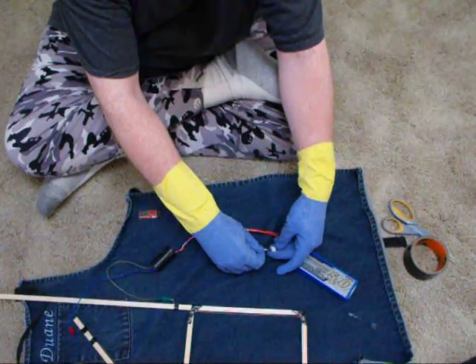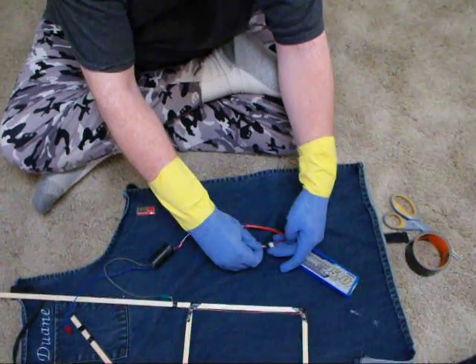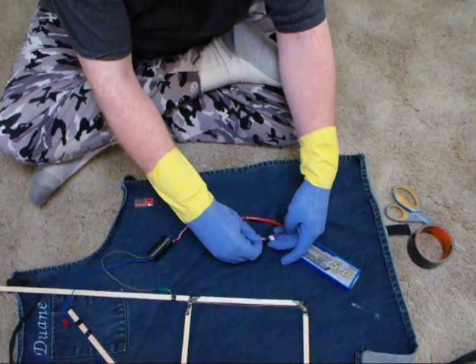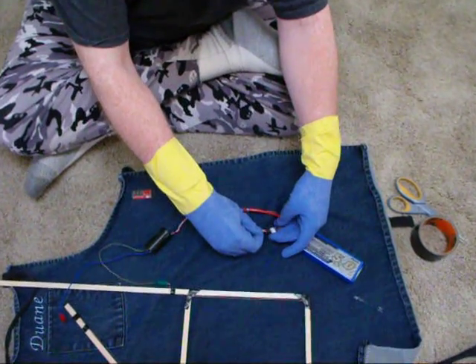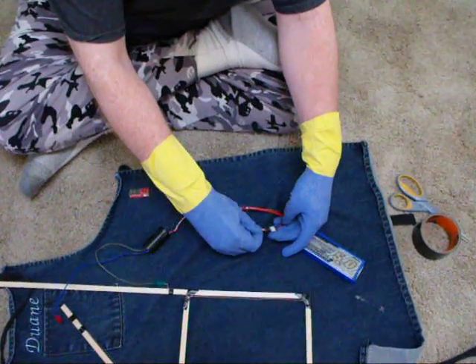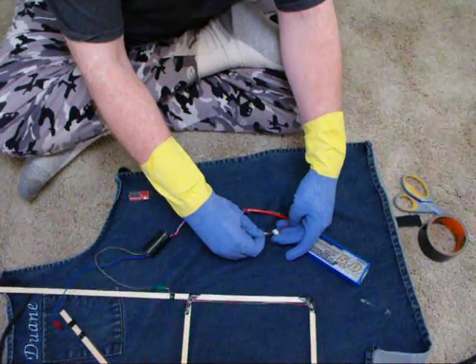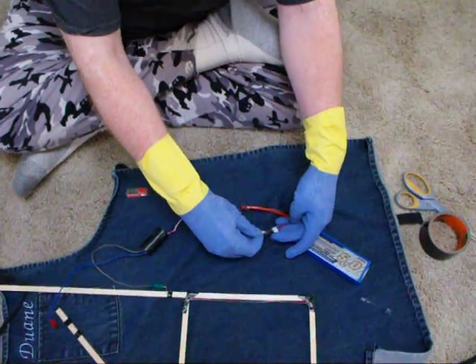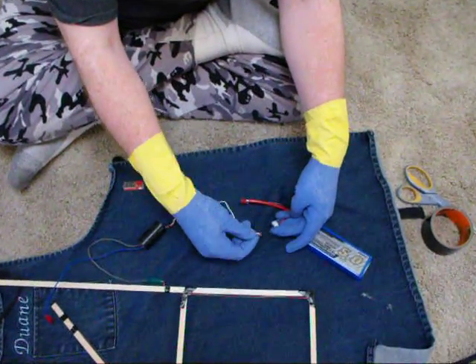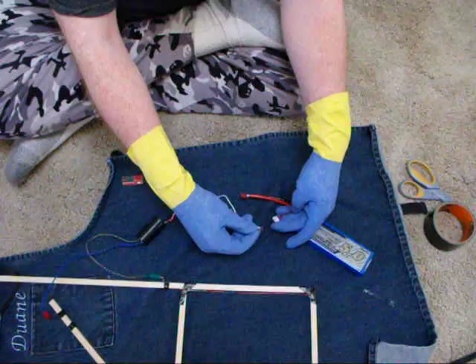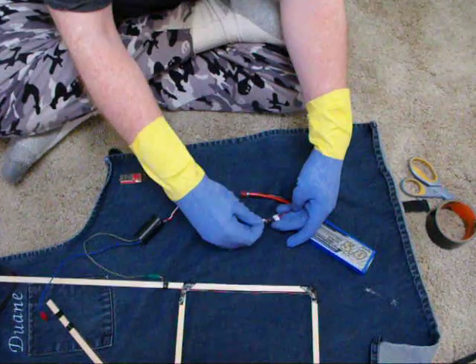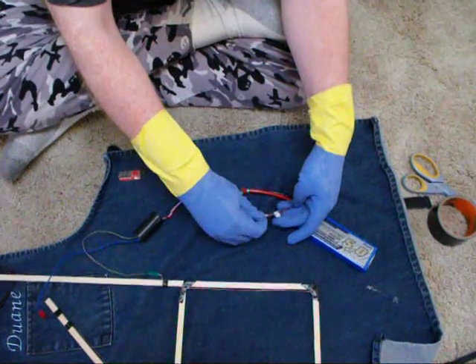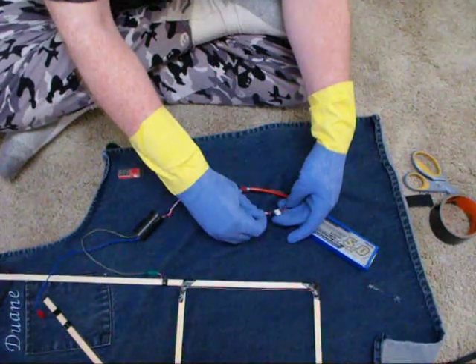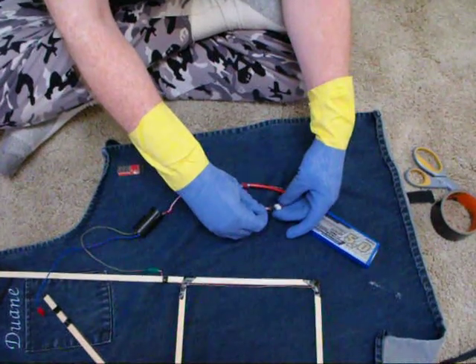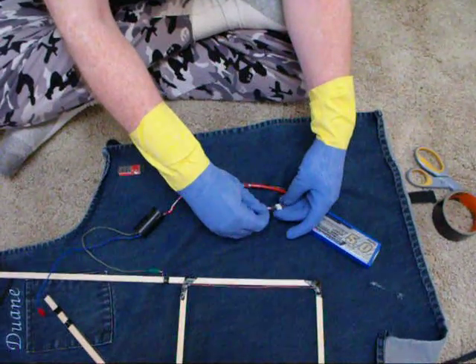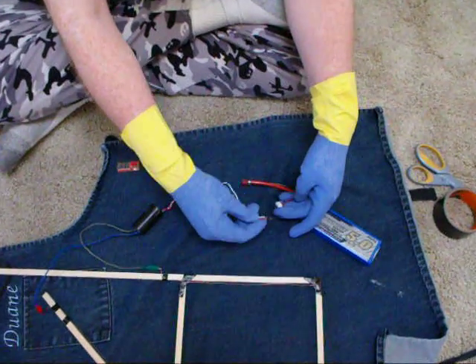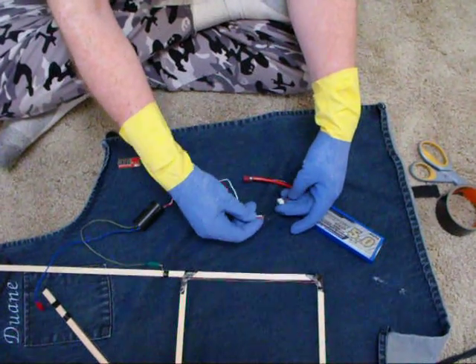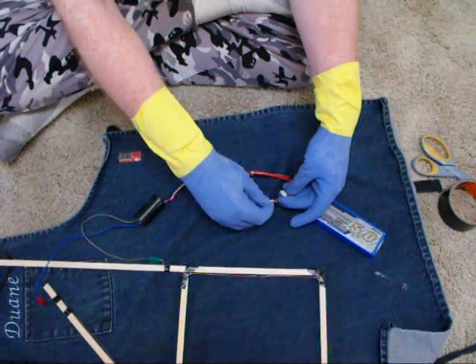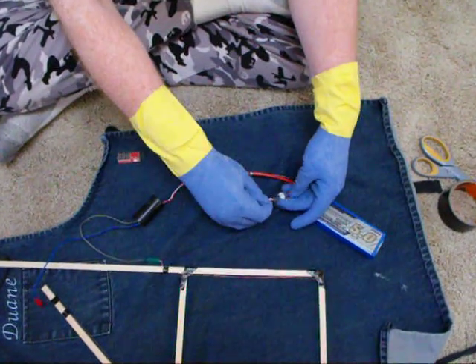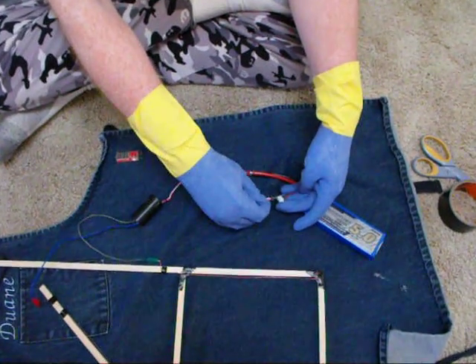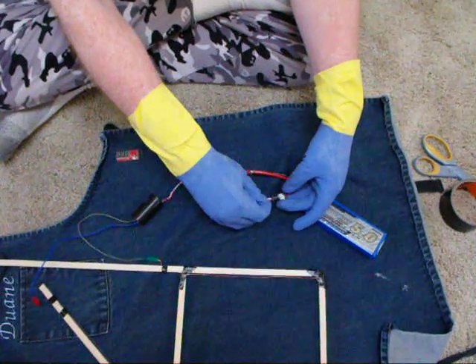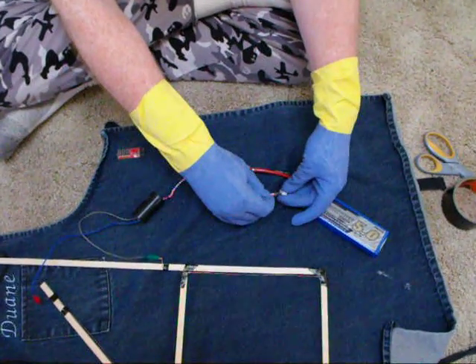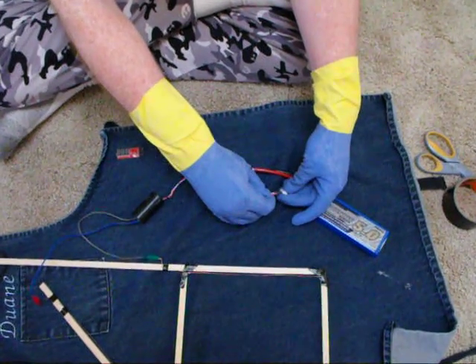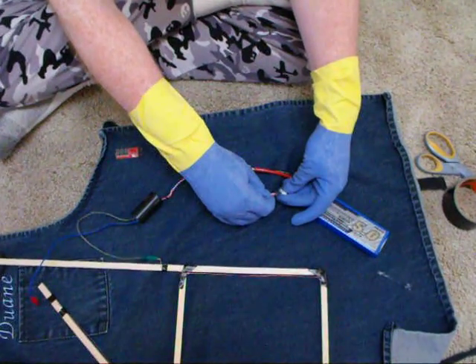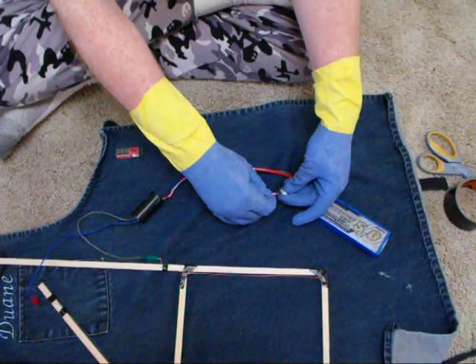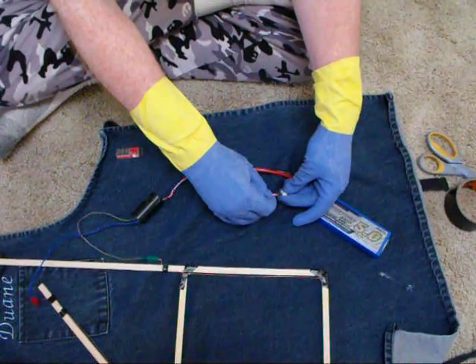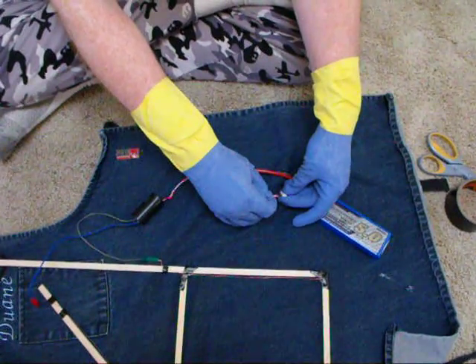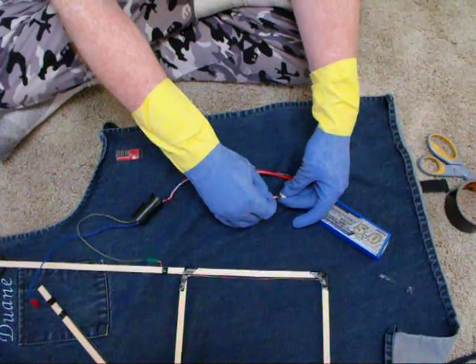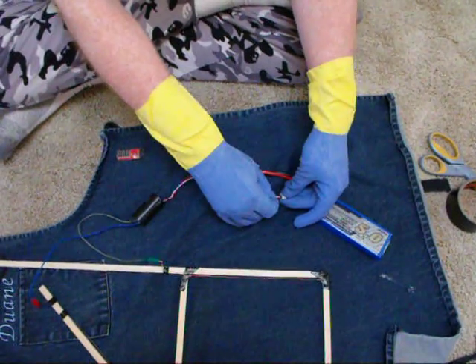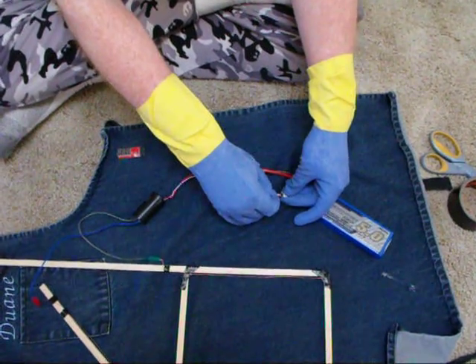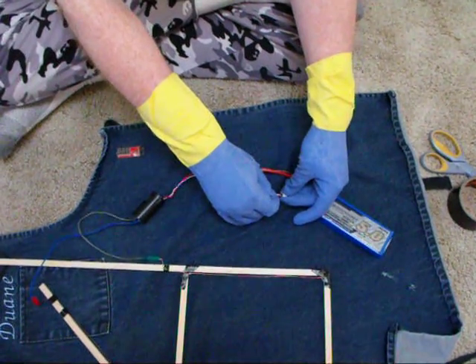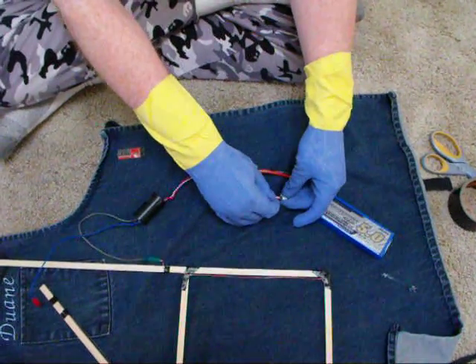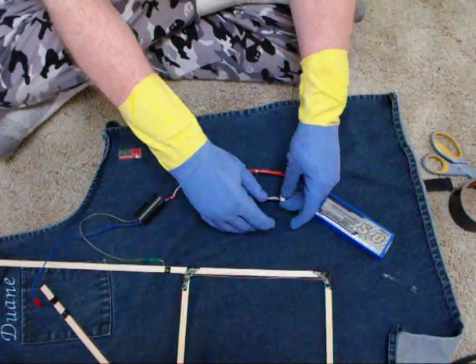Make sure I'm not switching the polarity. Okay, red positive, red. Okay.